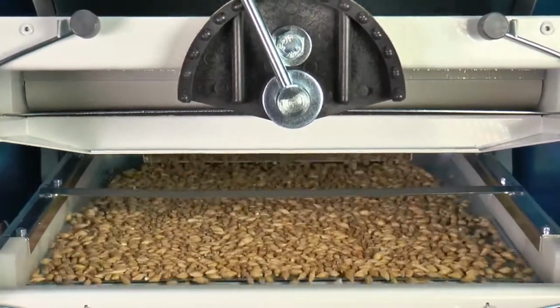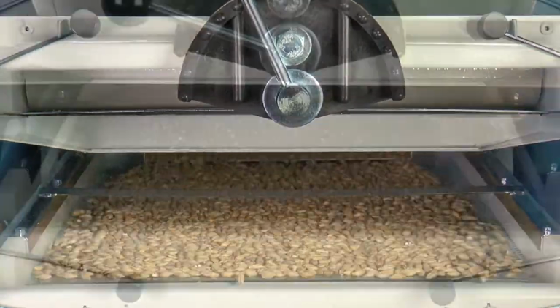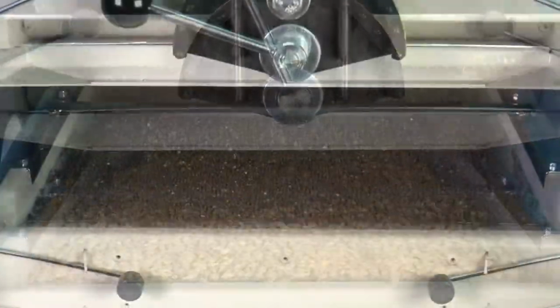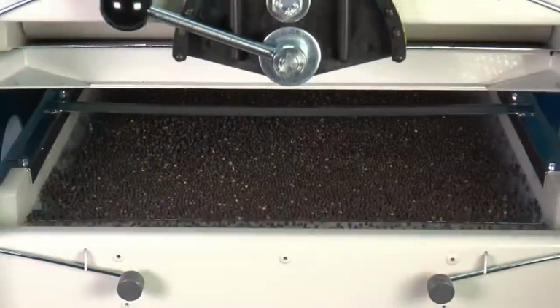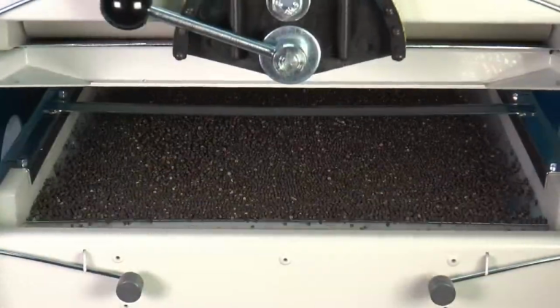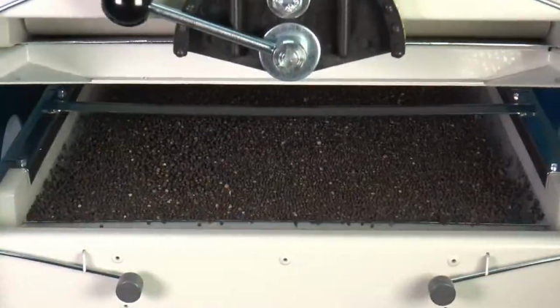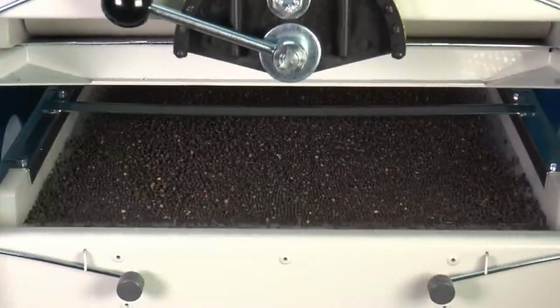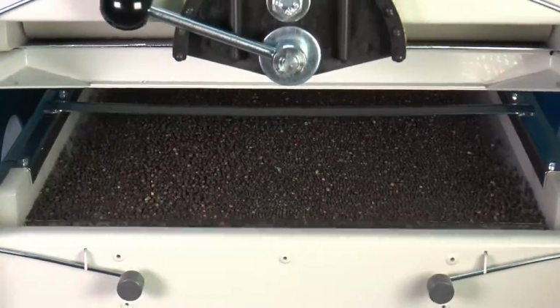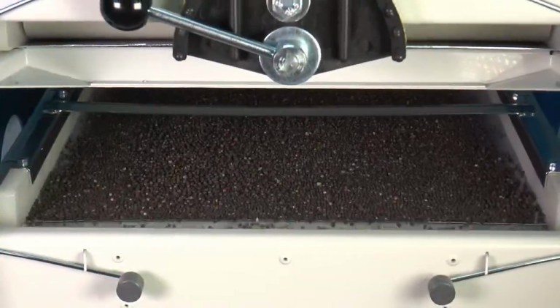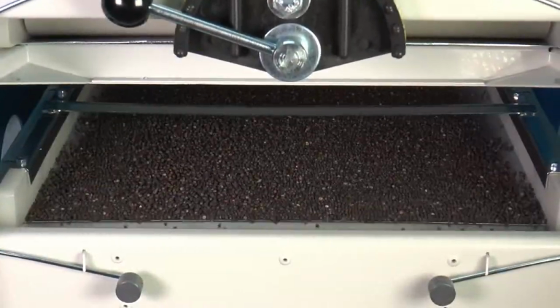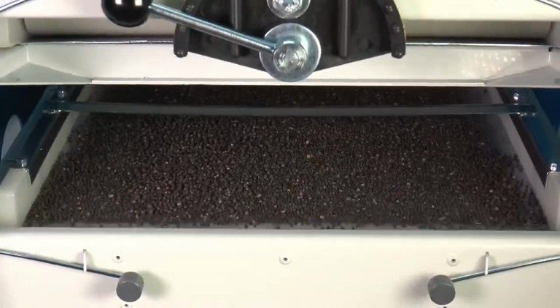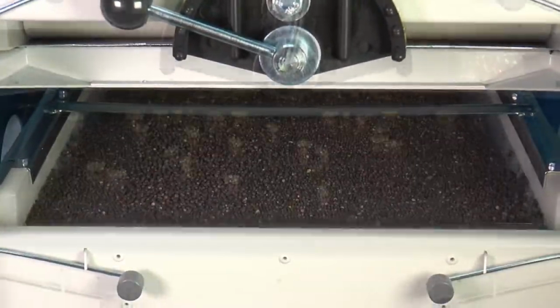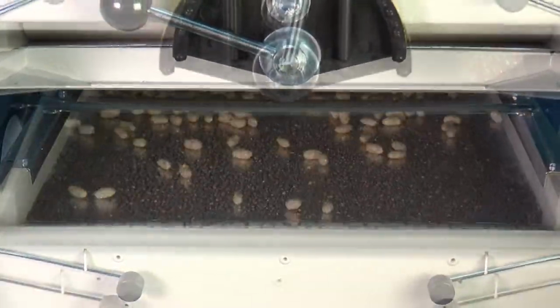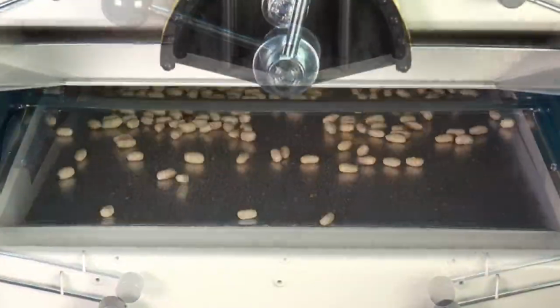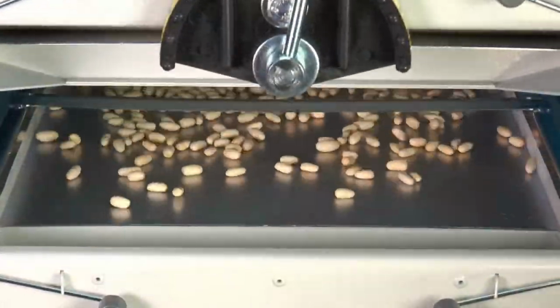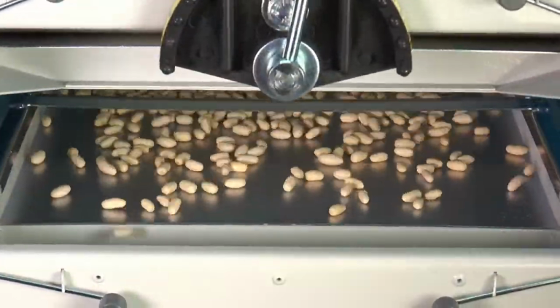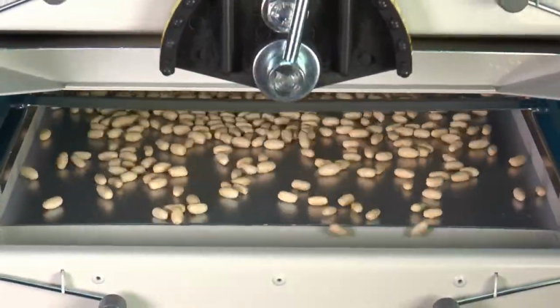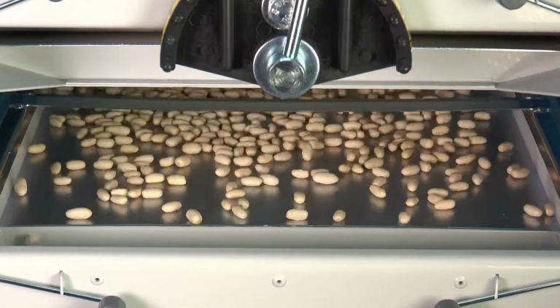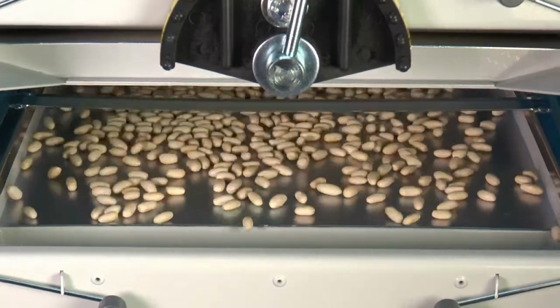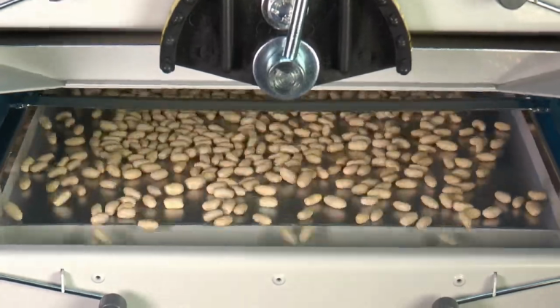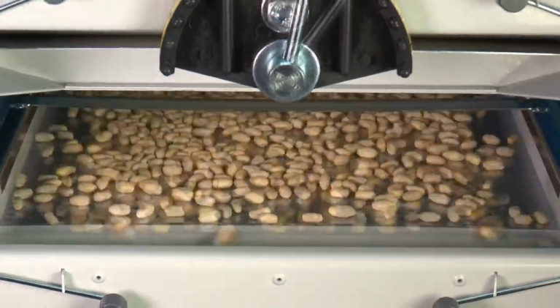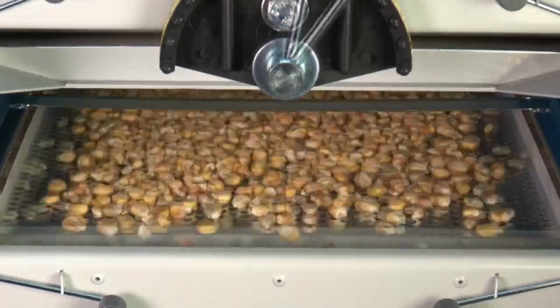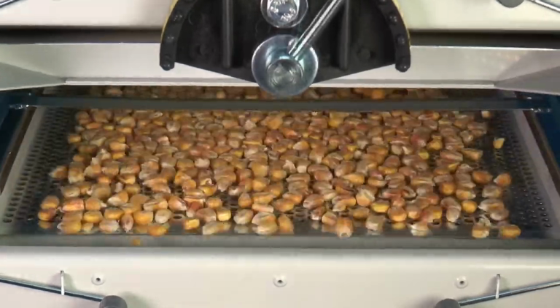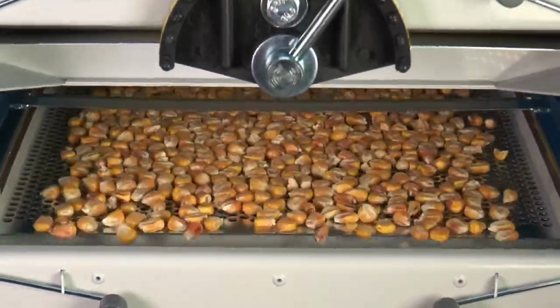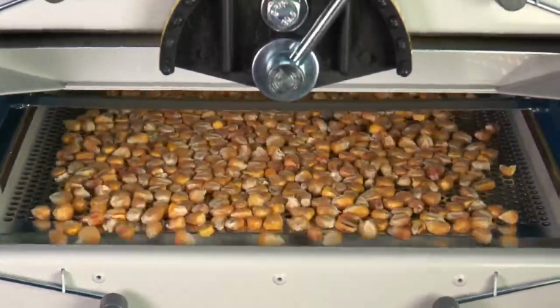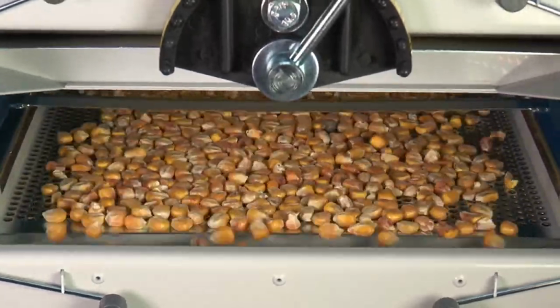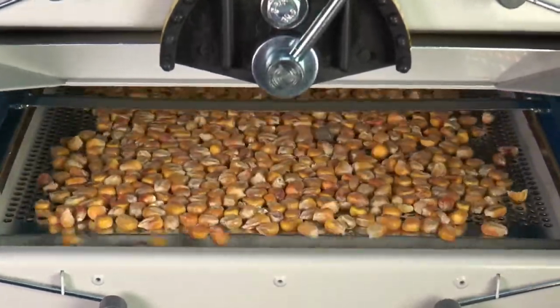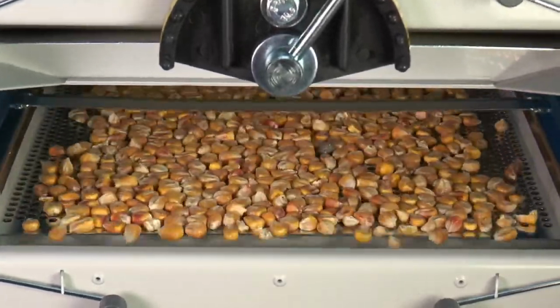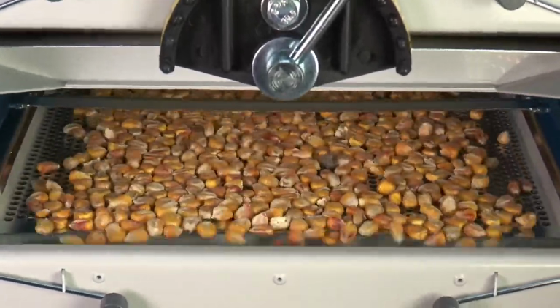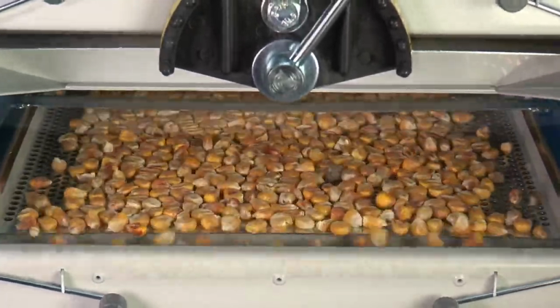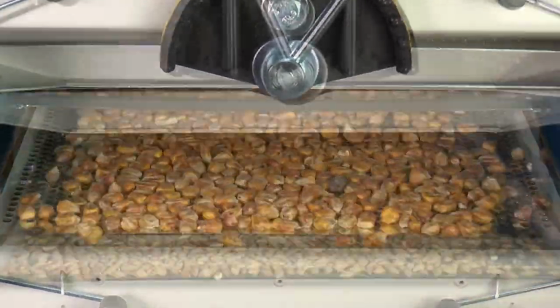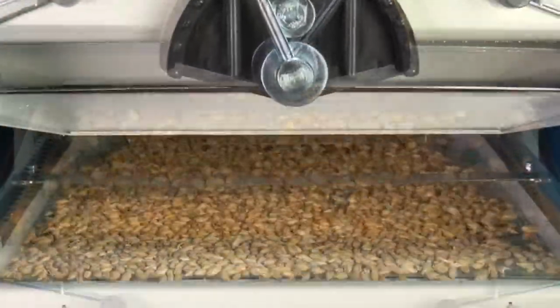The cleaner can be used for many kinds of products. A huge variety of different sieve sizes is available.